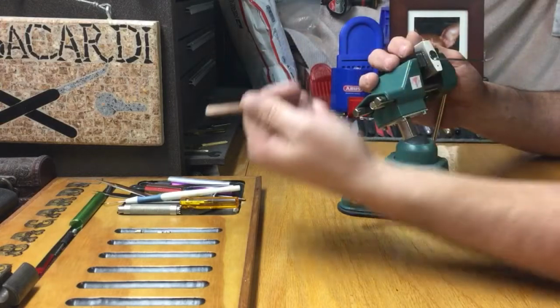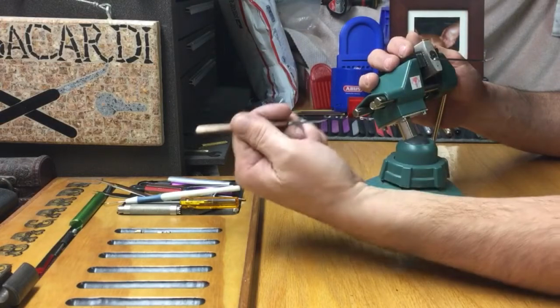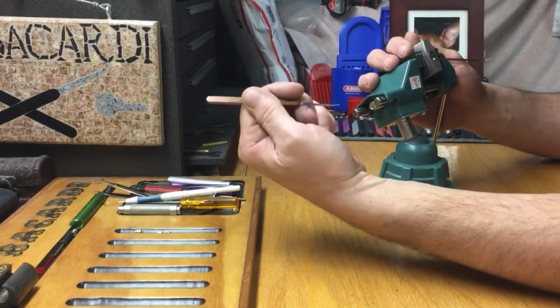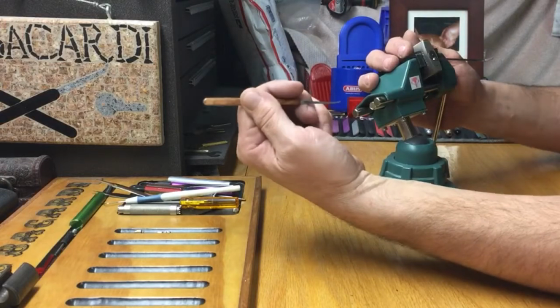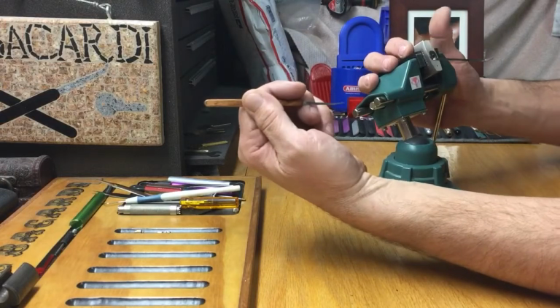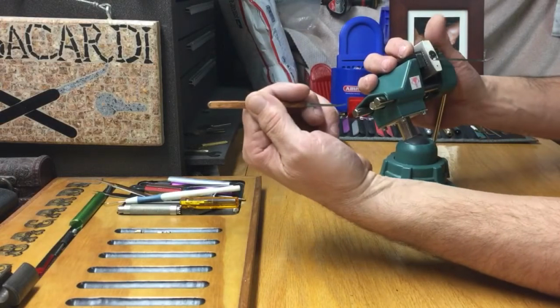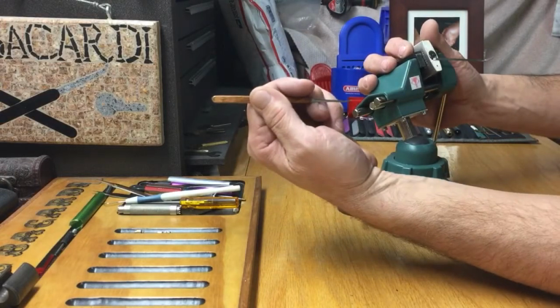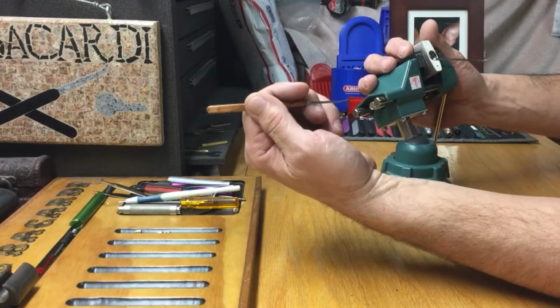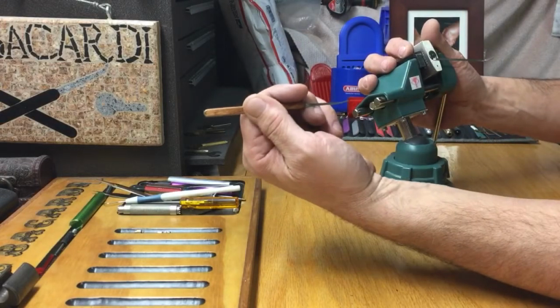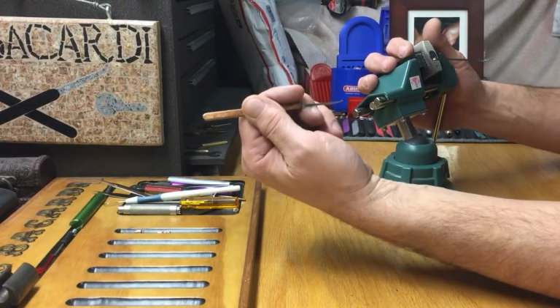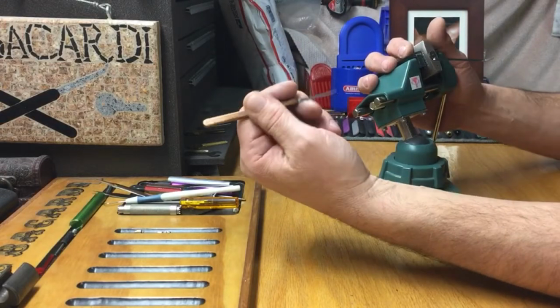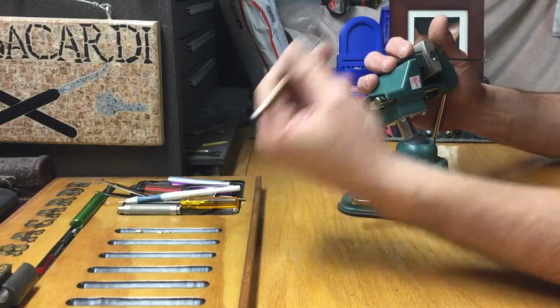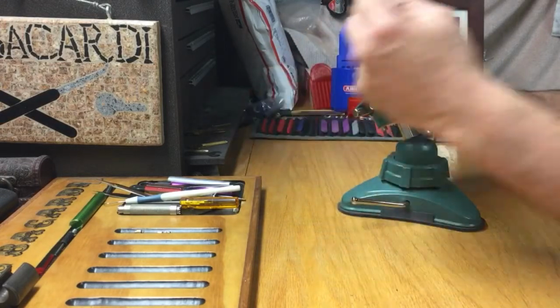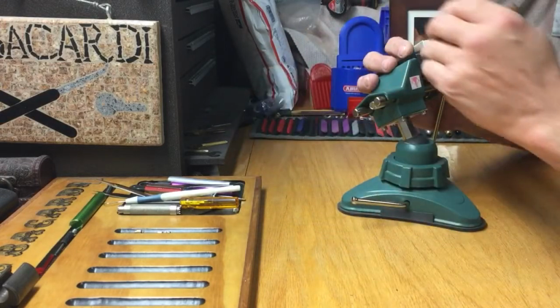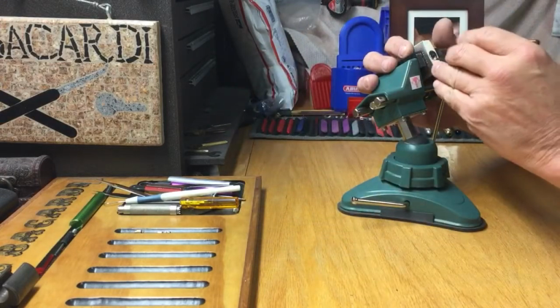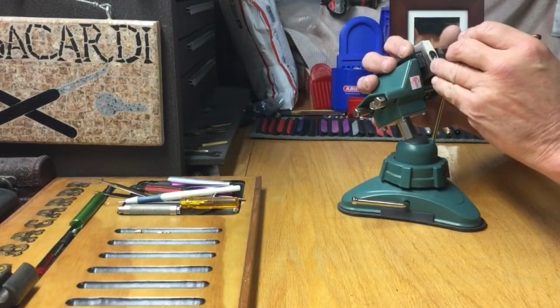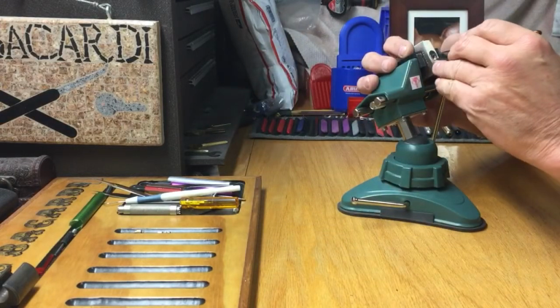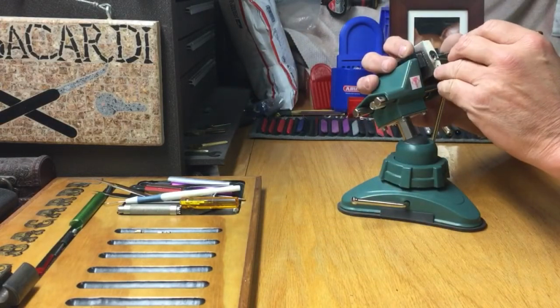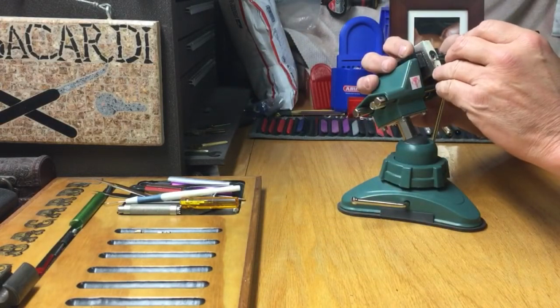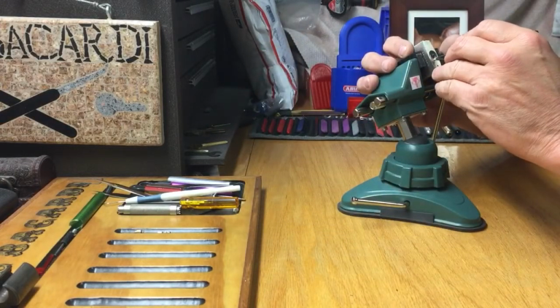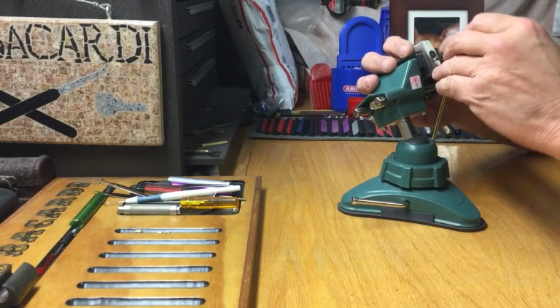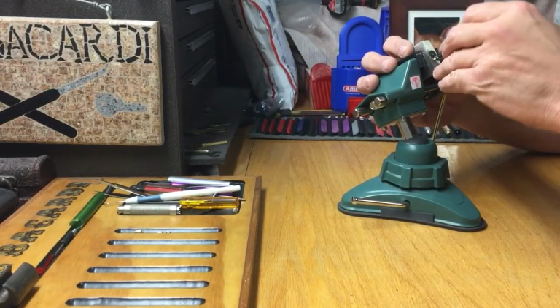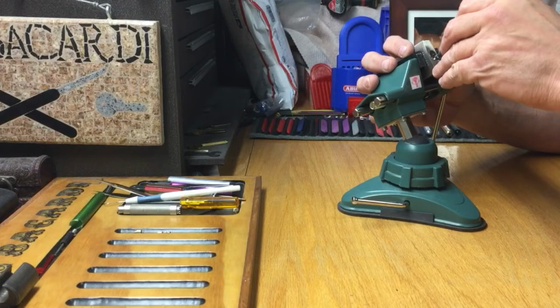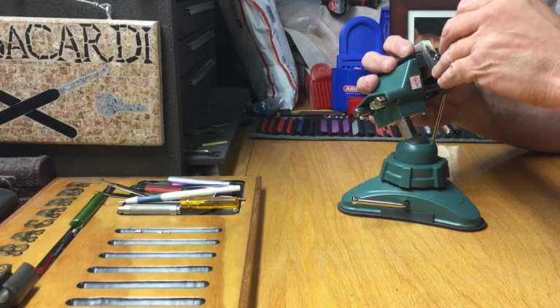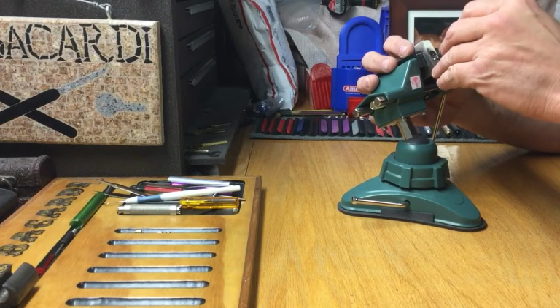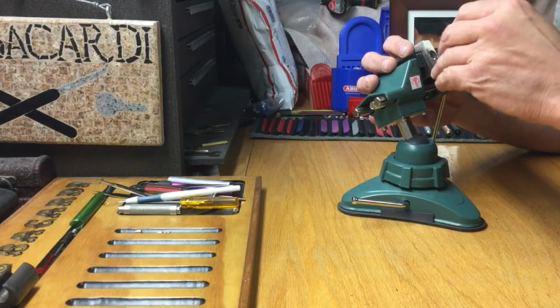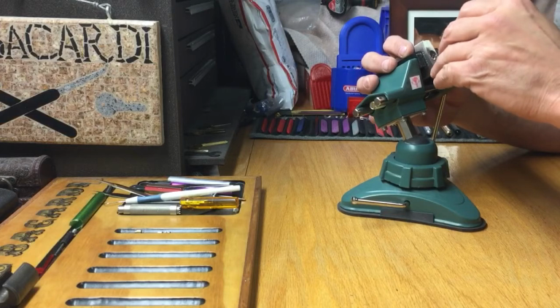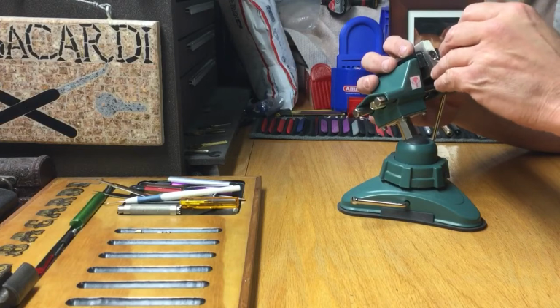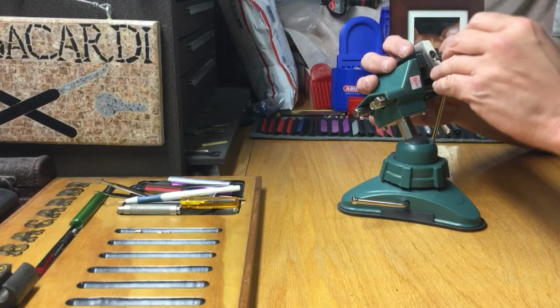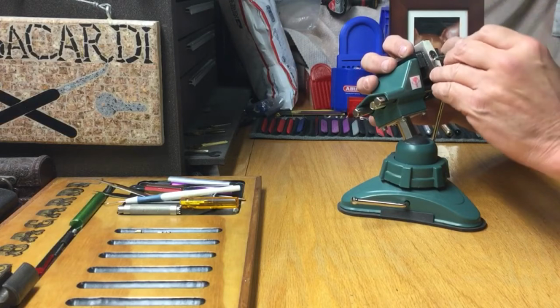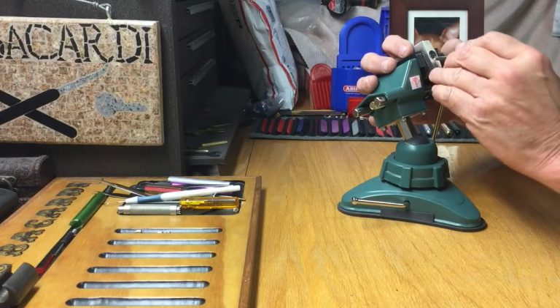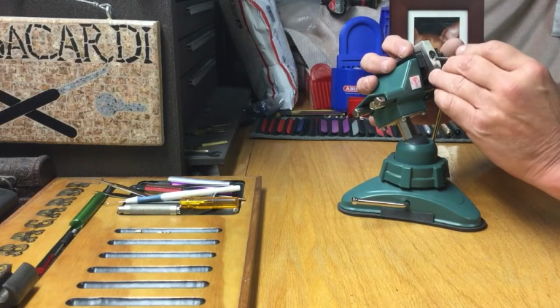I'm gonna use this really, really short little skinny hook that Bobby Keys made me. It's awesome in these keyways, guys.